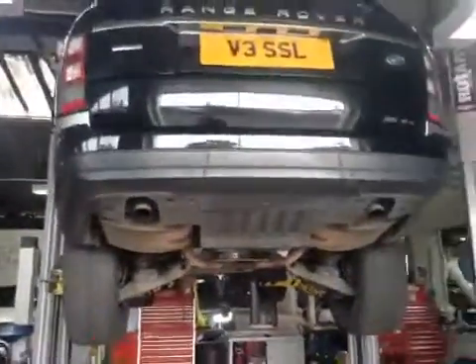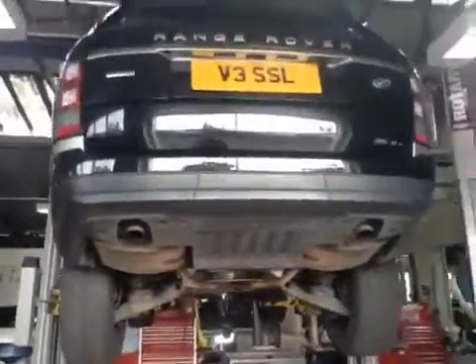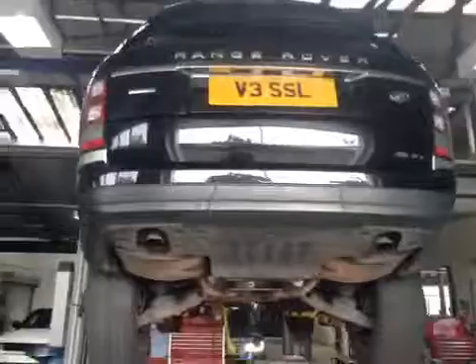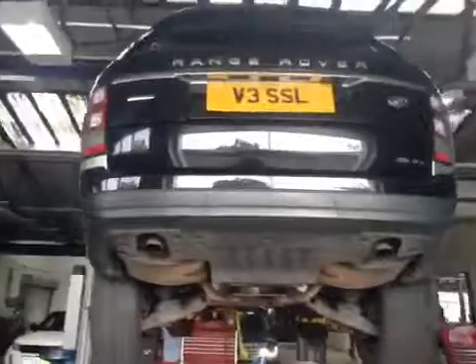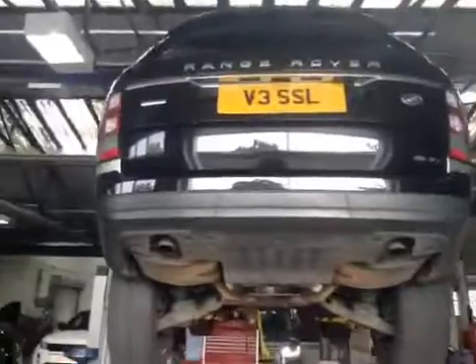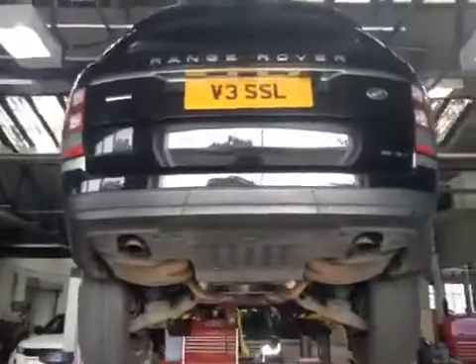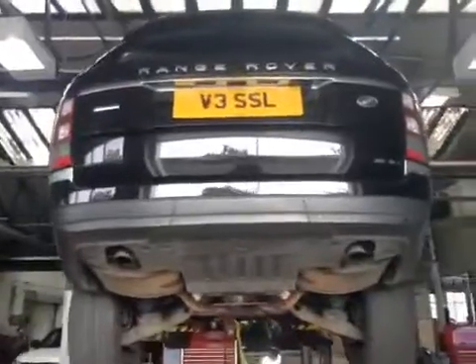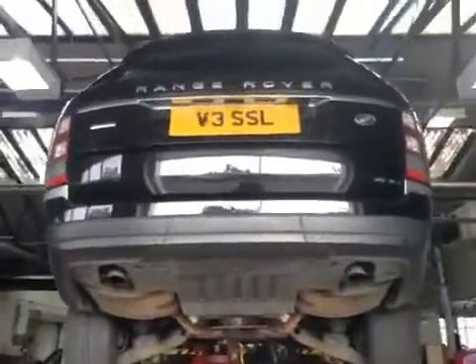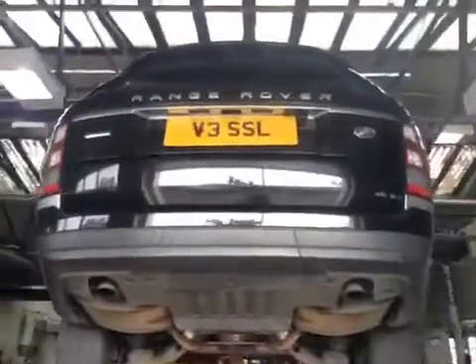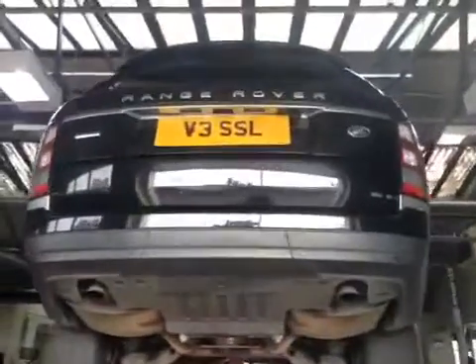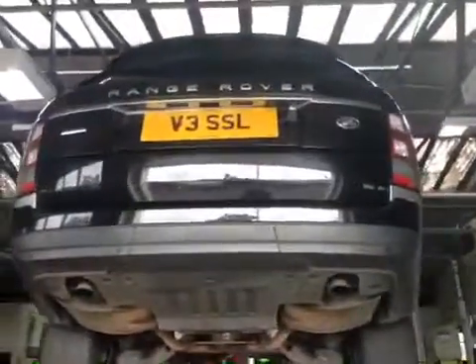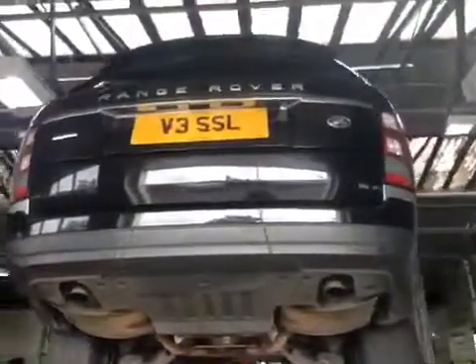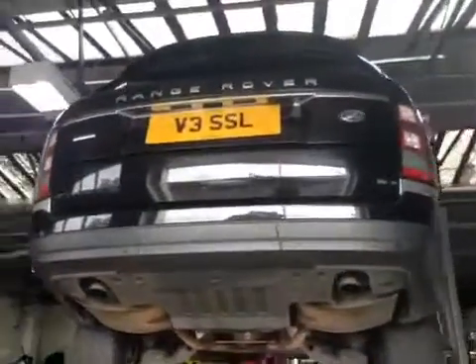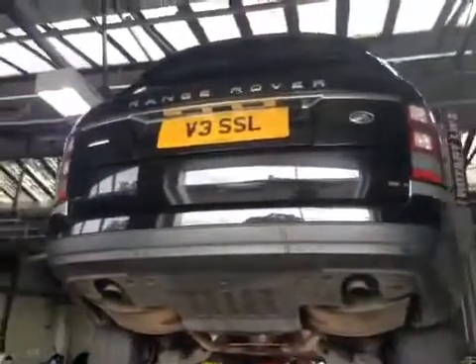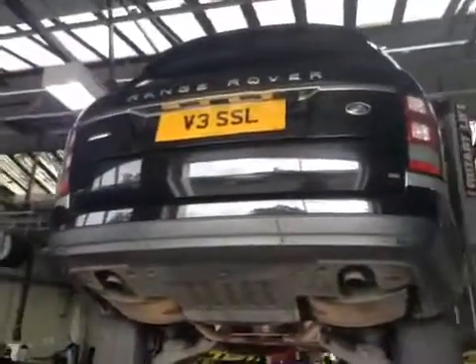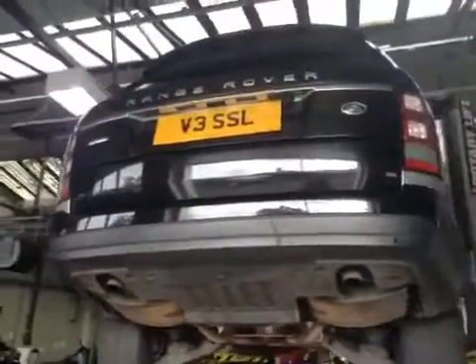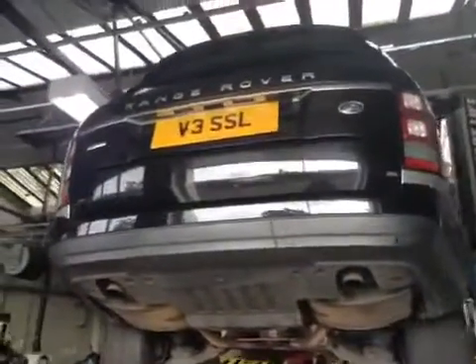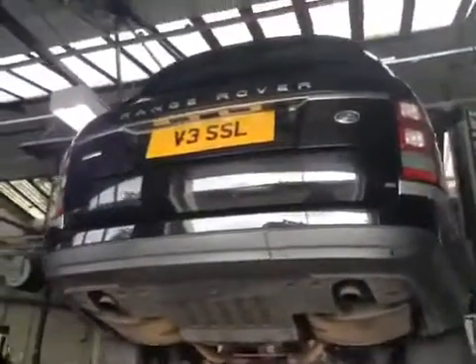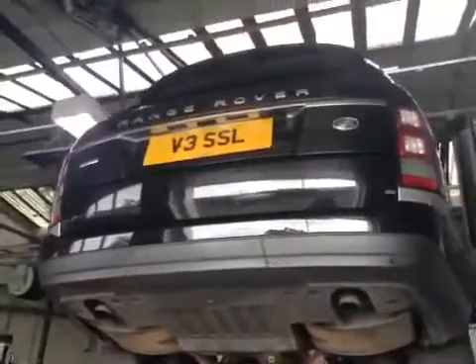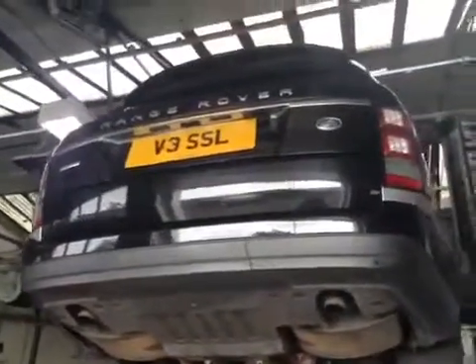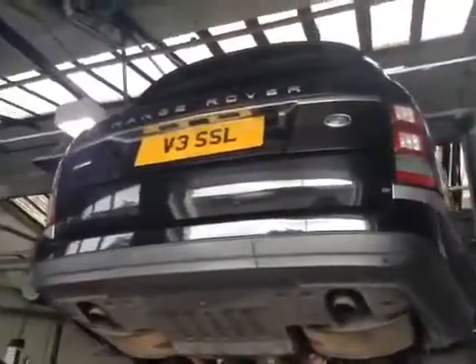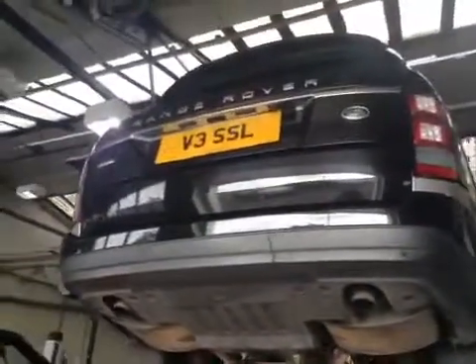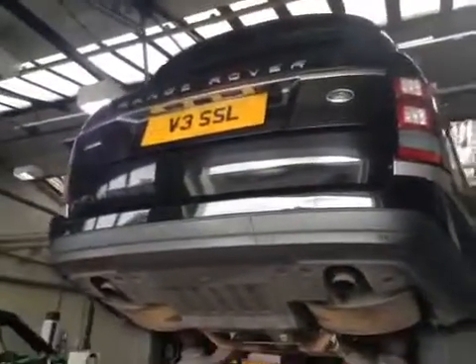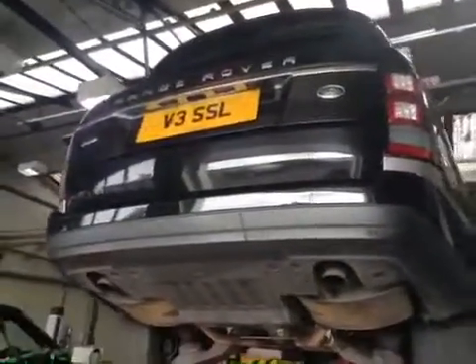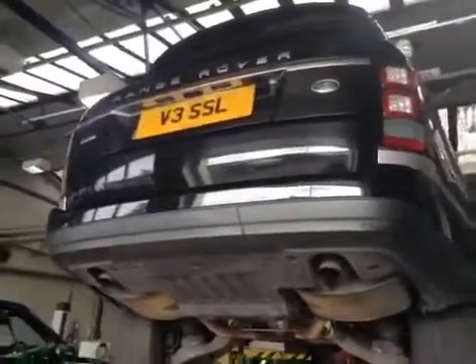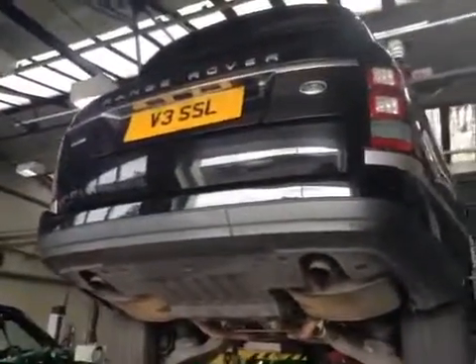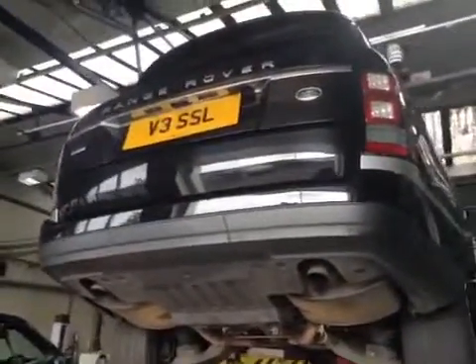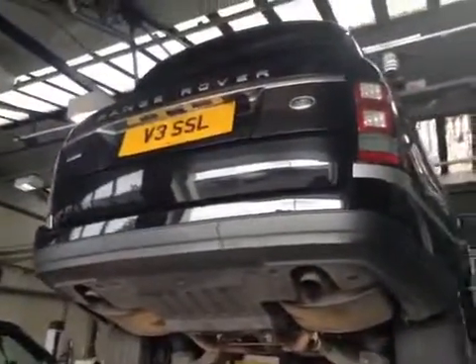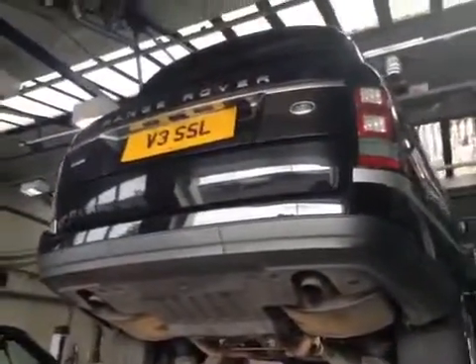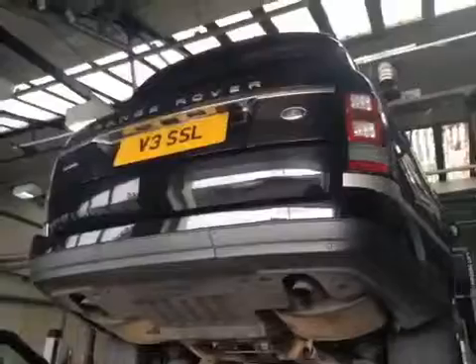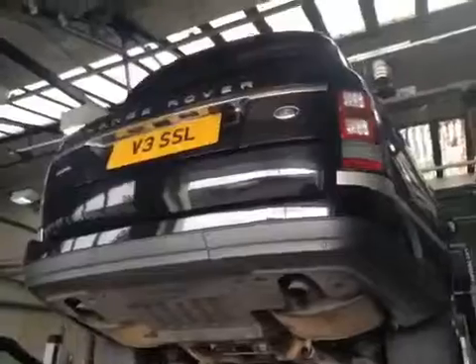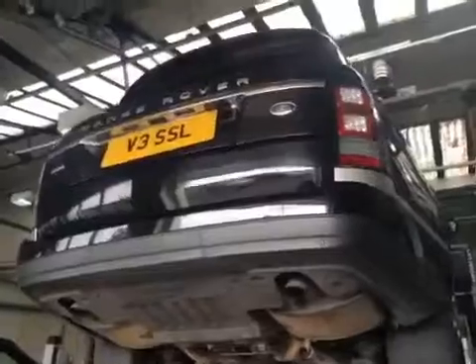The parking sensors seem to be going off when not necessary, so that does require investigation.